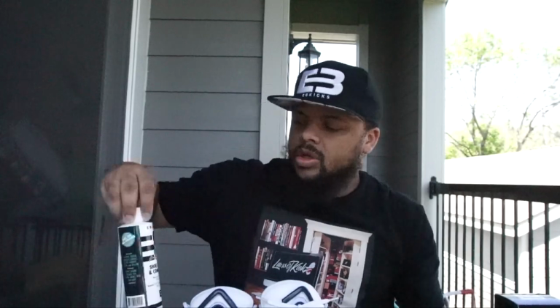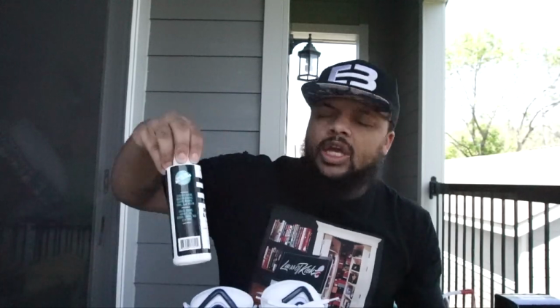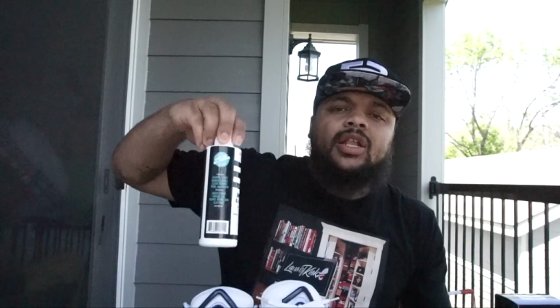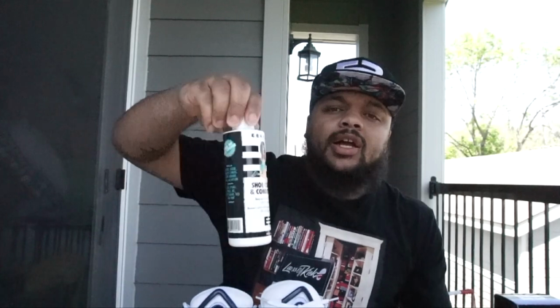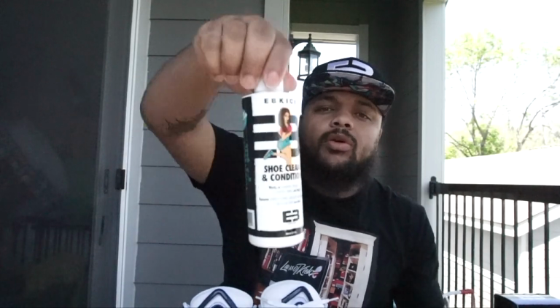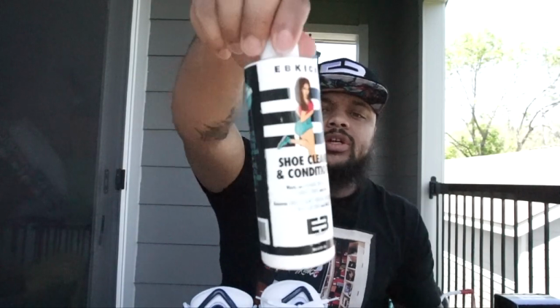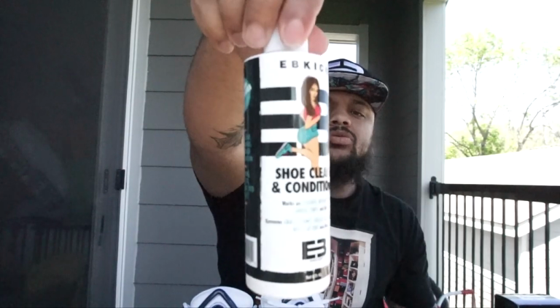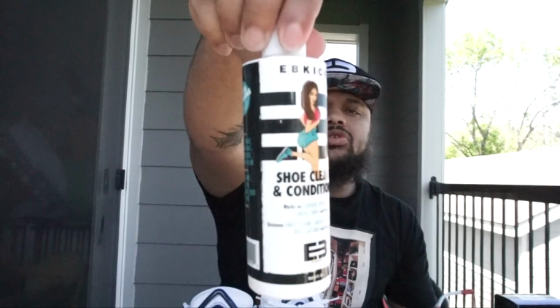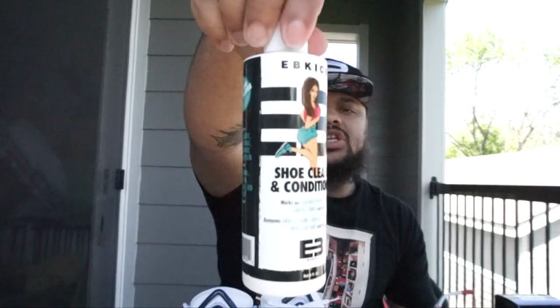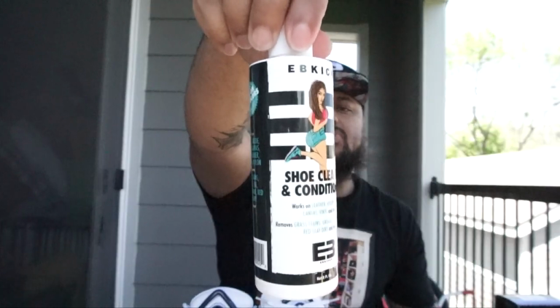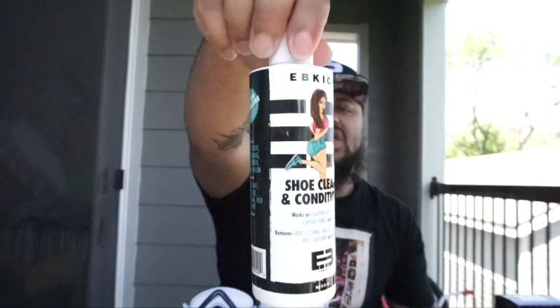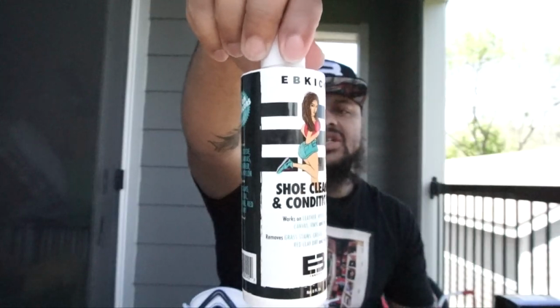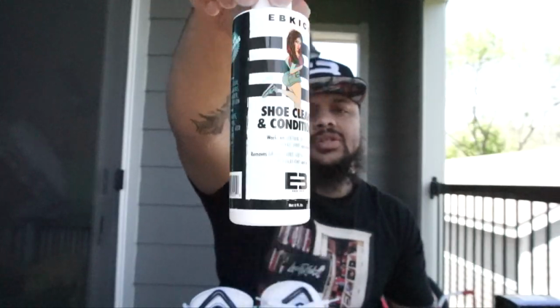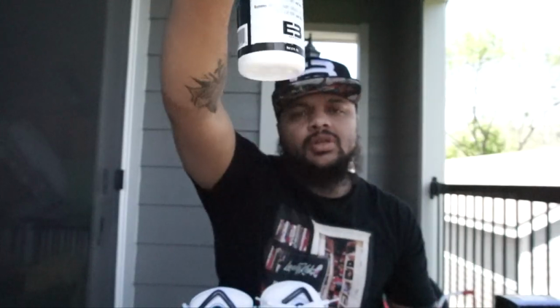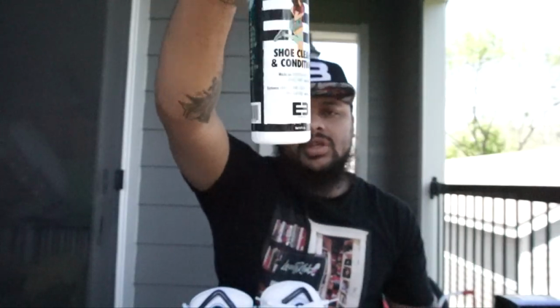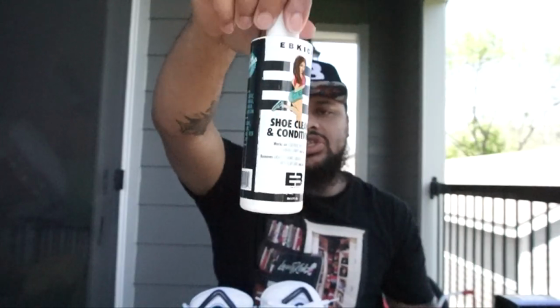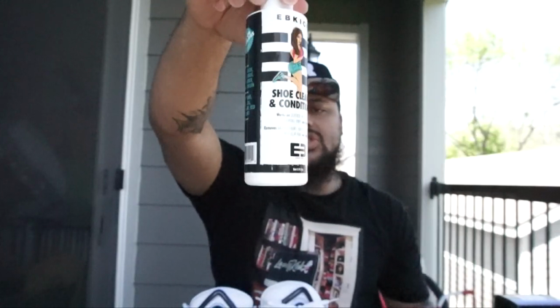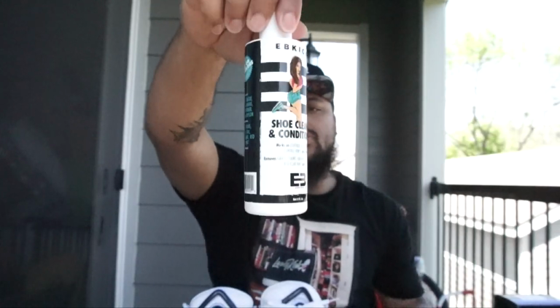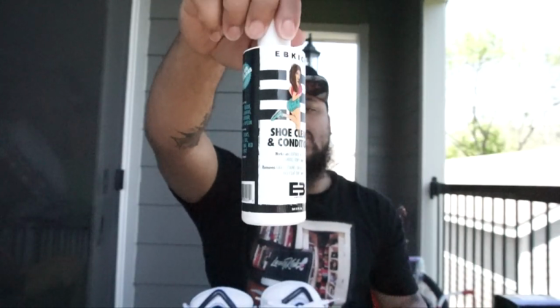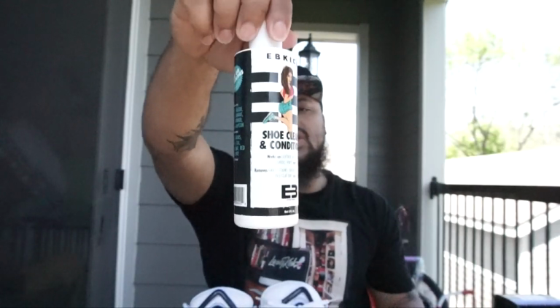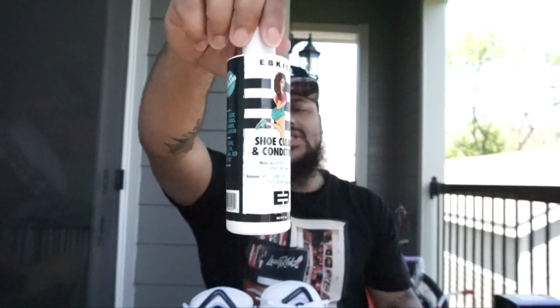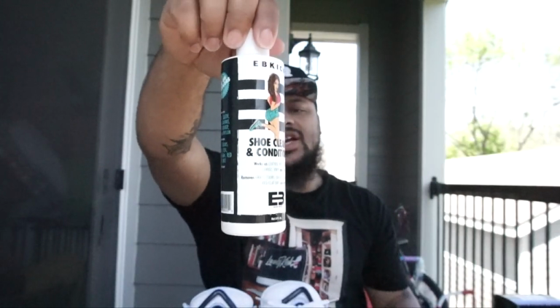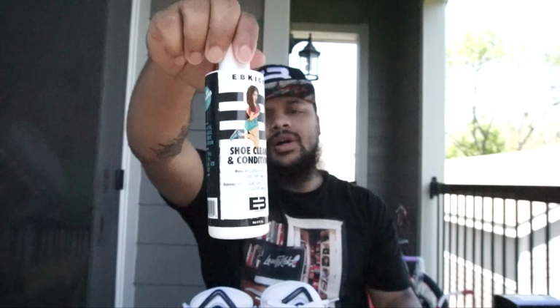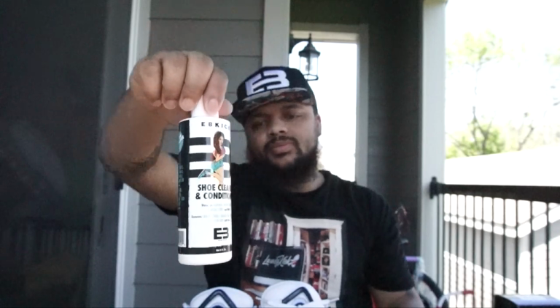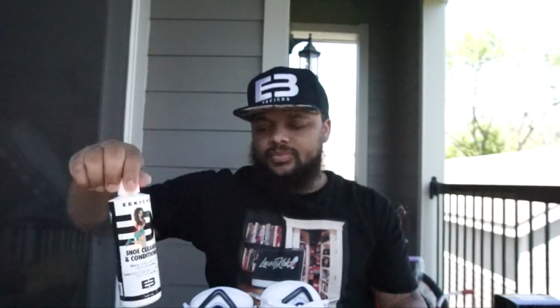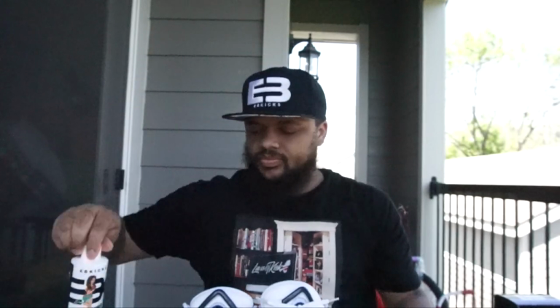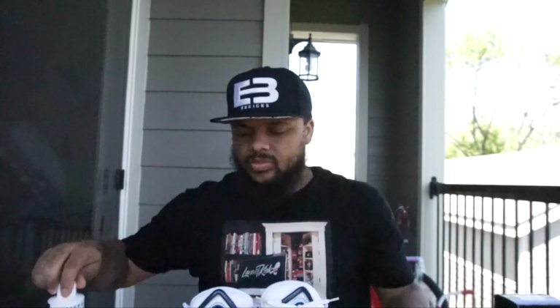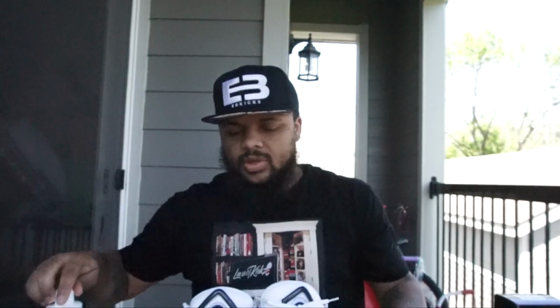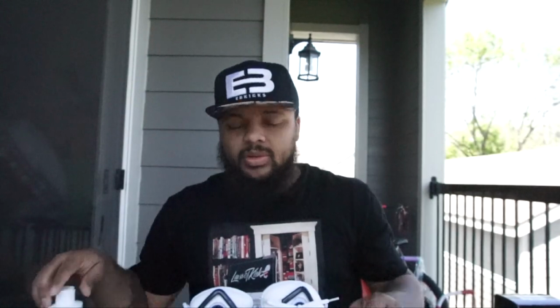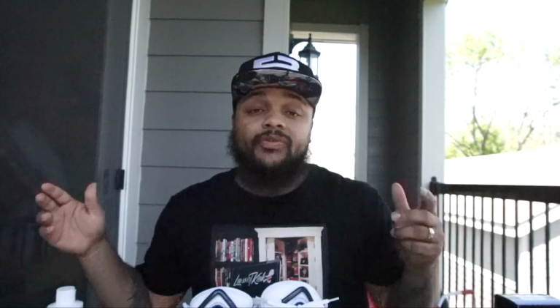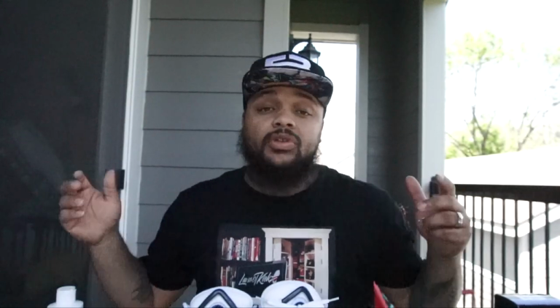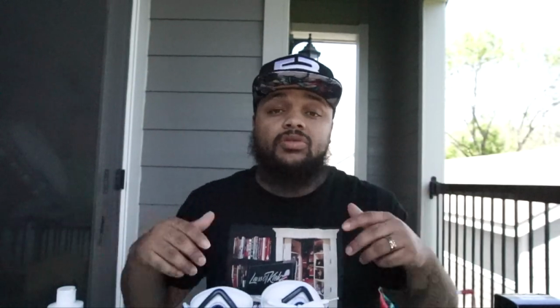And like always, we're using EB Kicks. Get you some EBKicks.com. Without further ado.